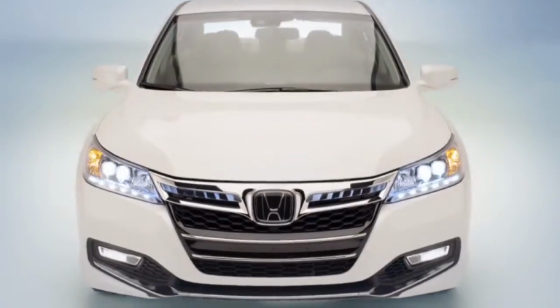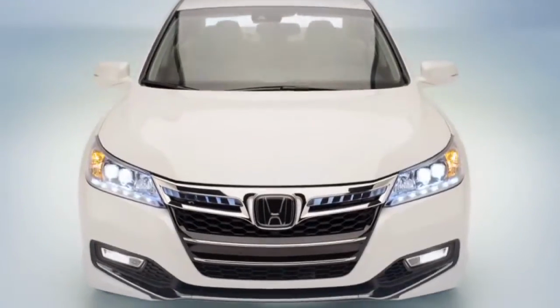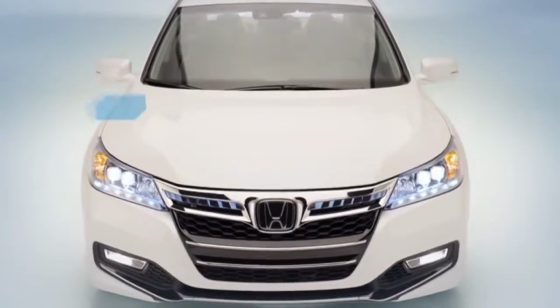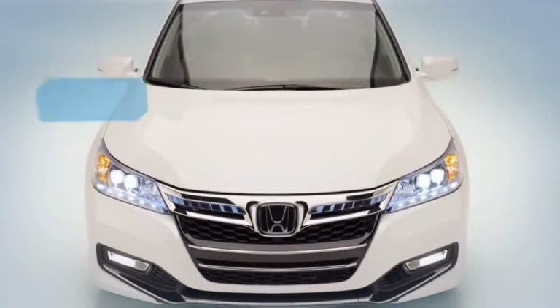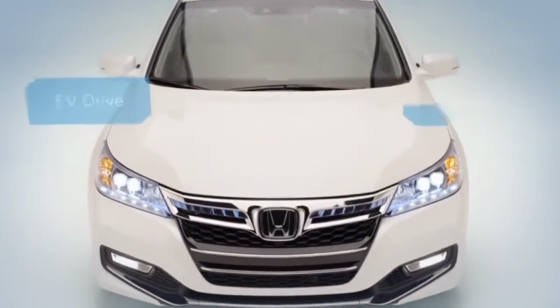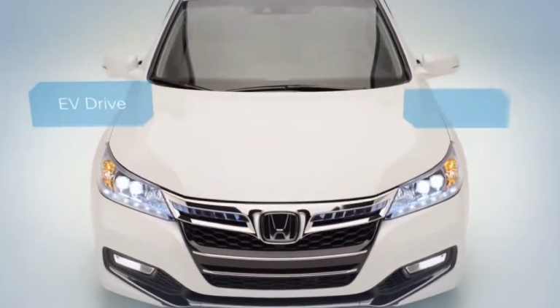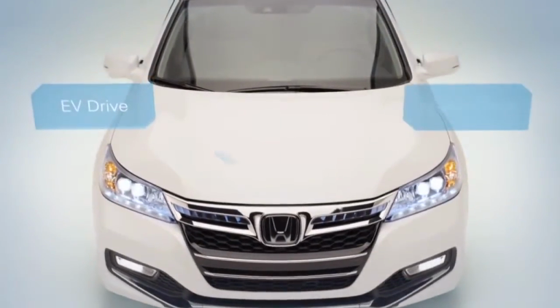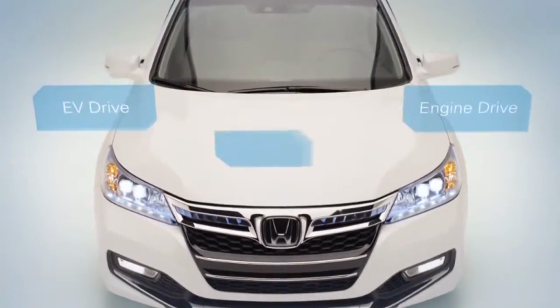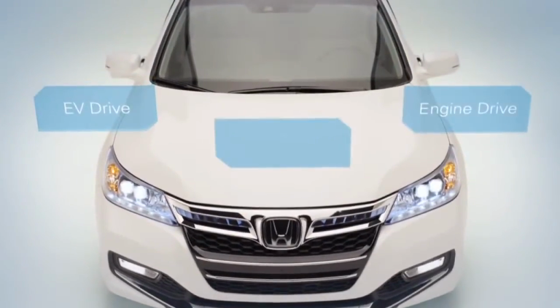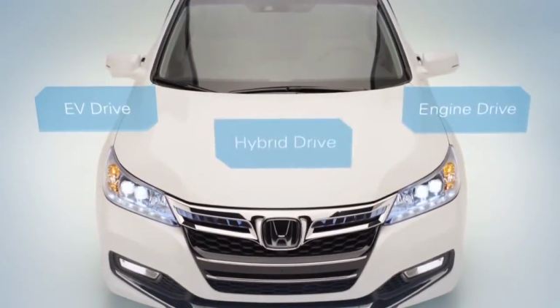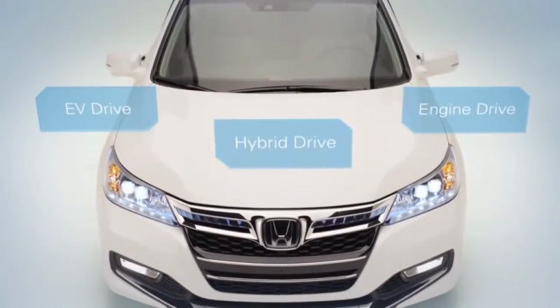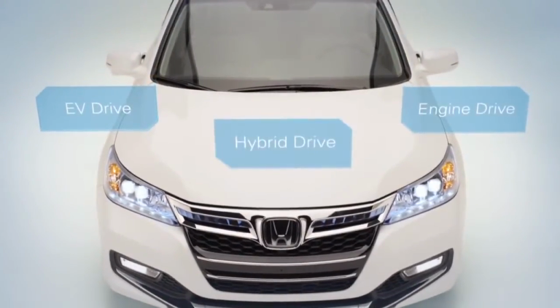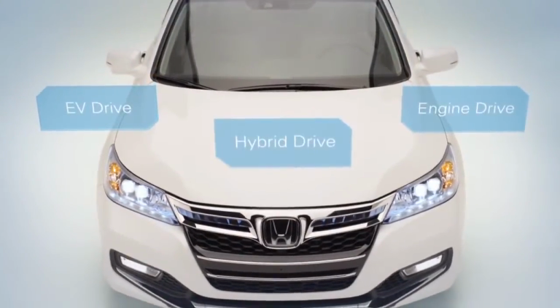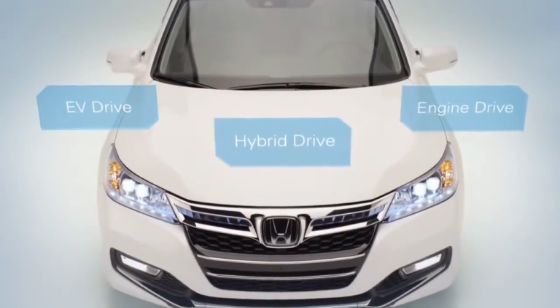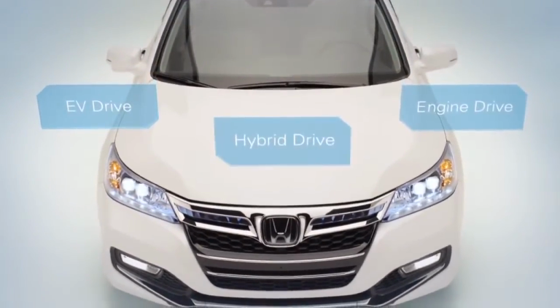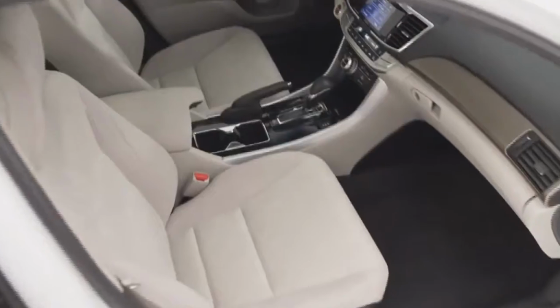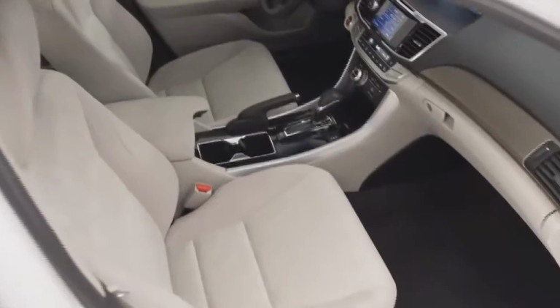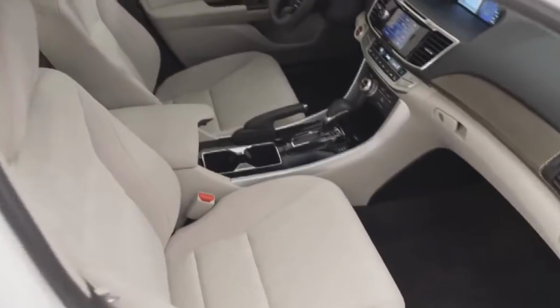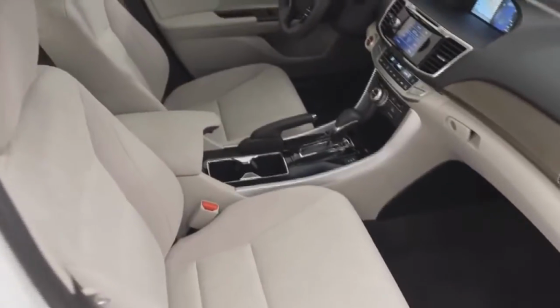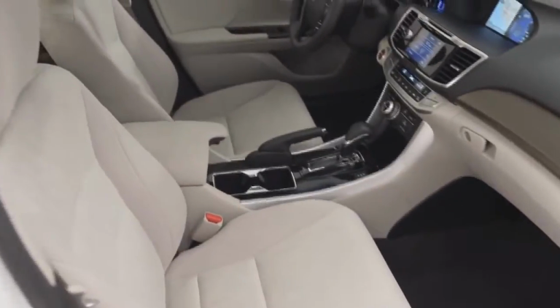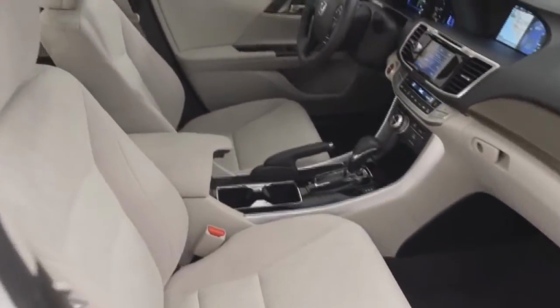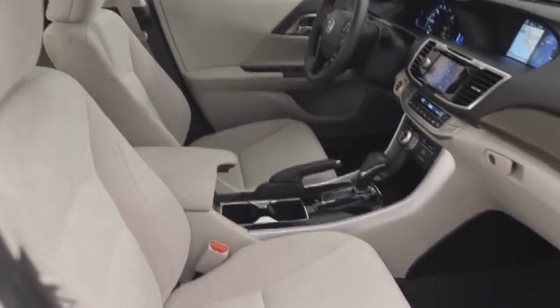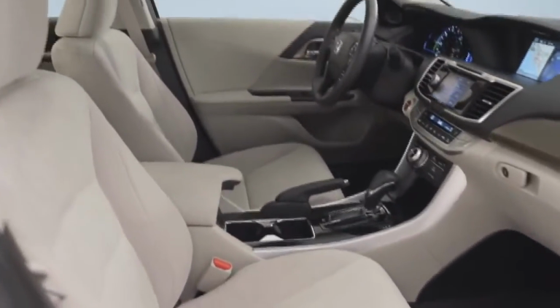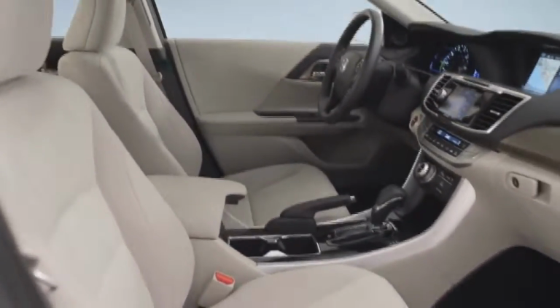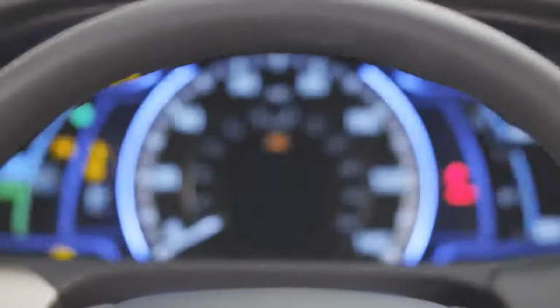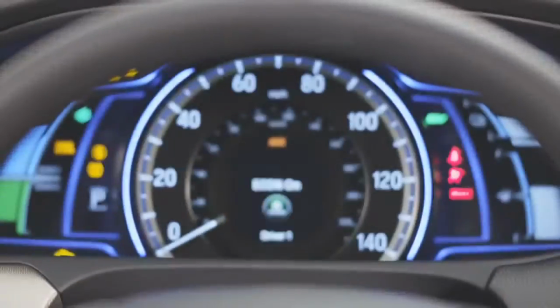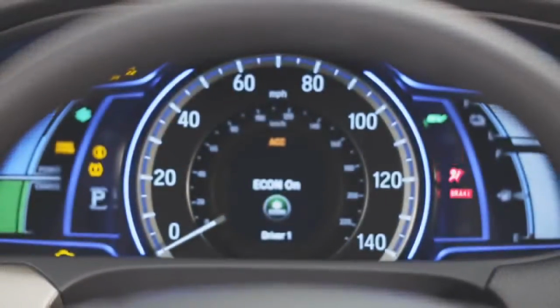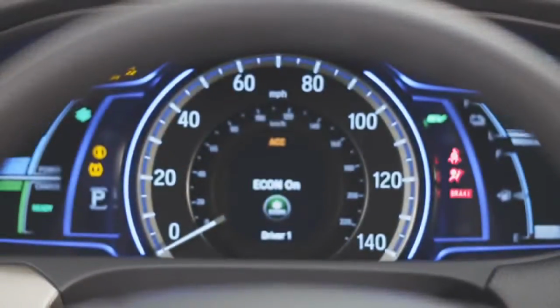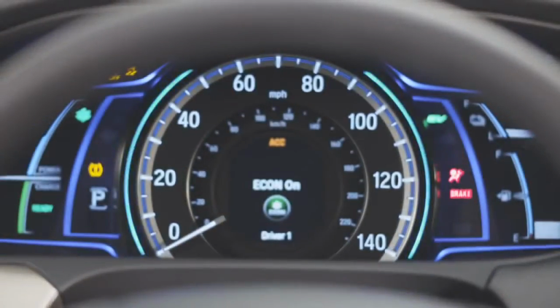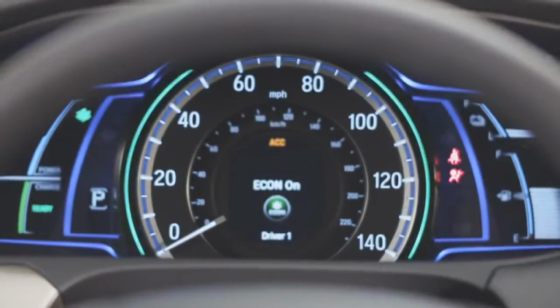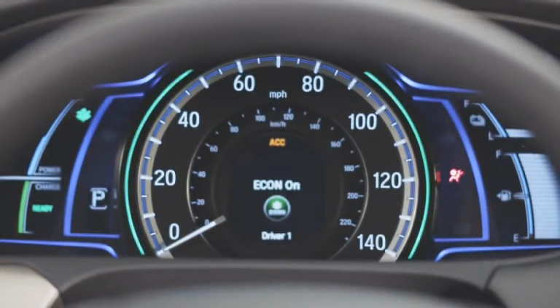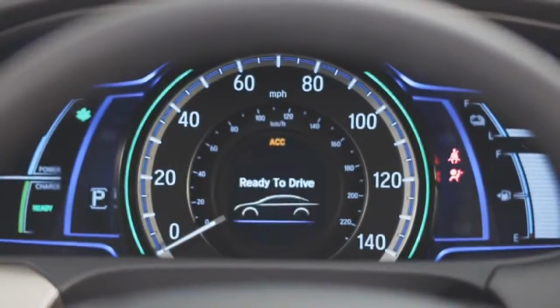The Accord plug-in can be powered by the electric motor, the engine, or both. And you can monitor it all right here on the instrument panel.